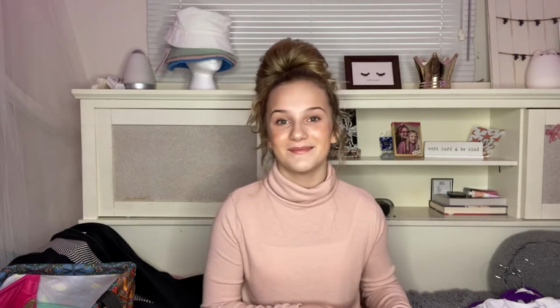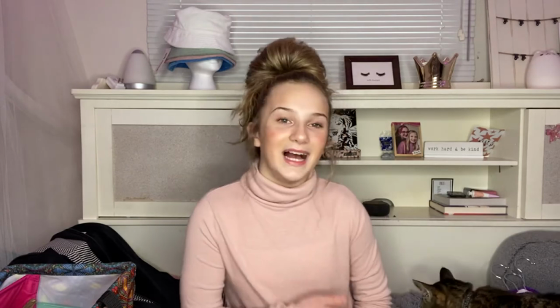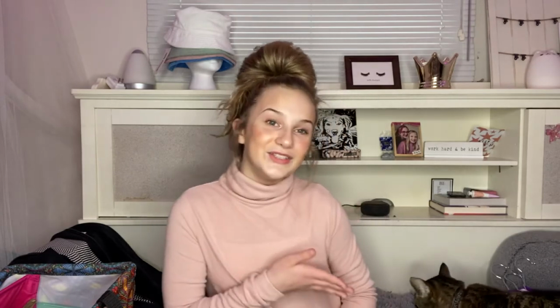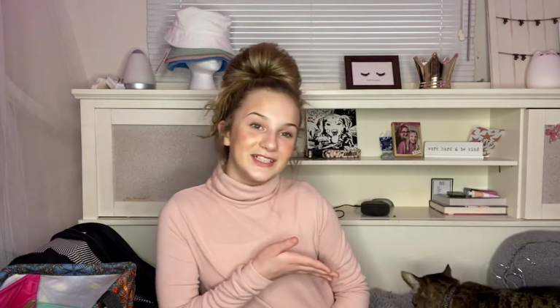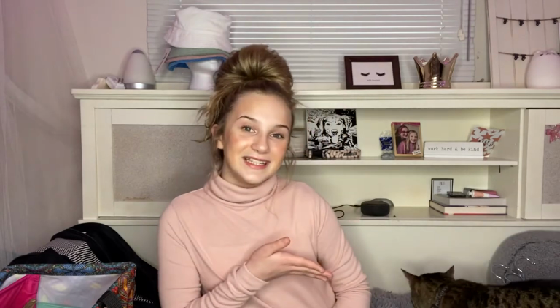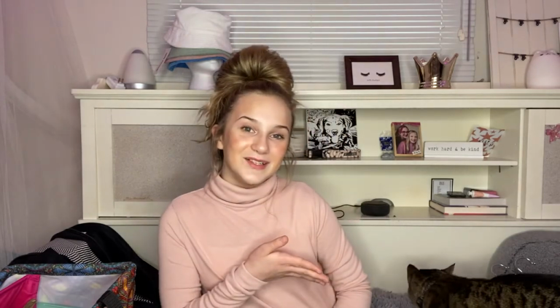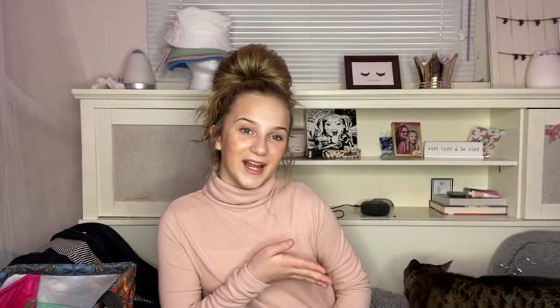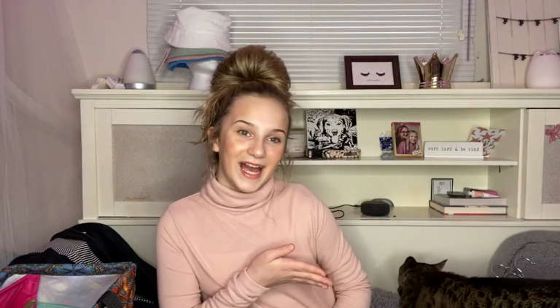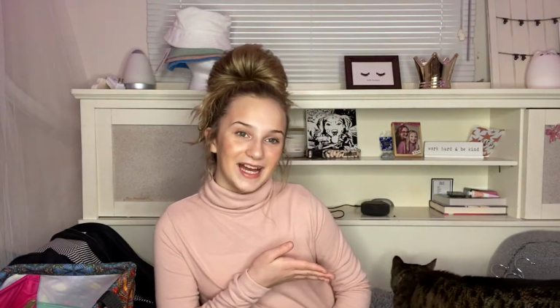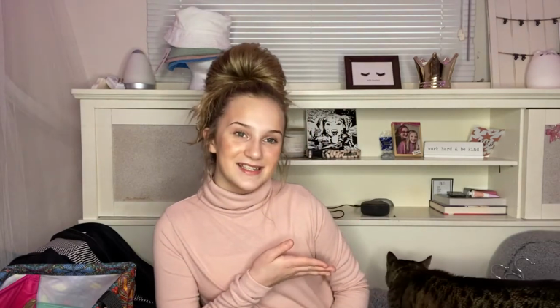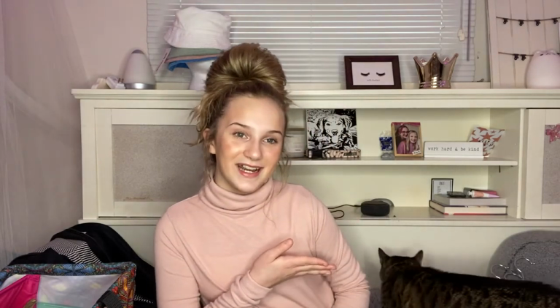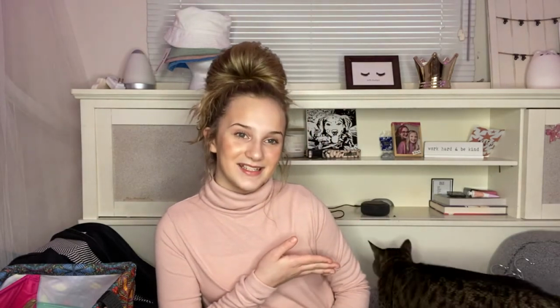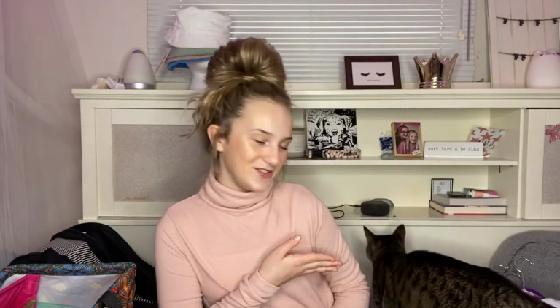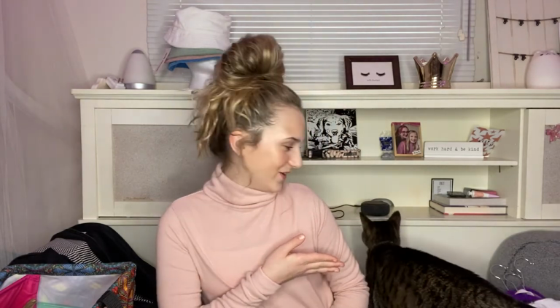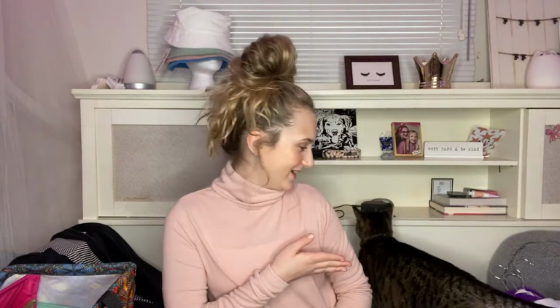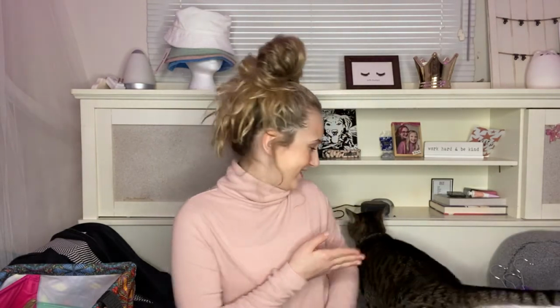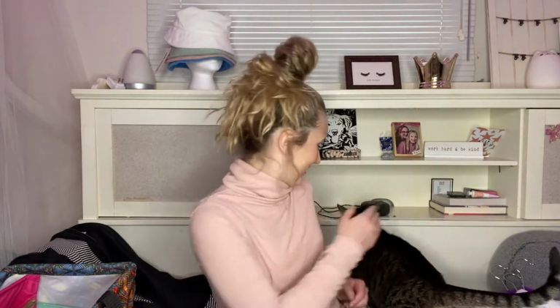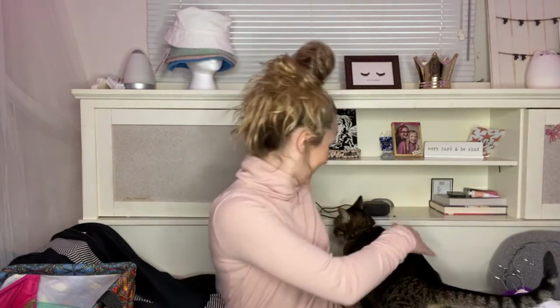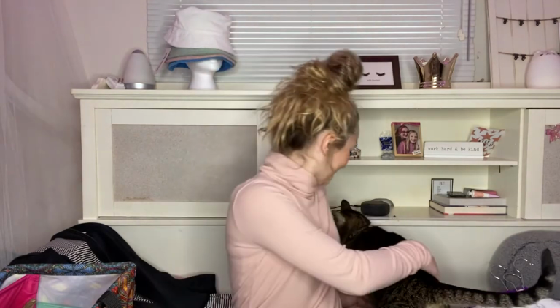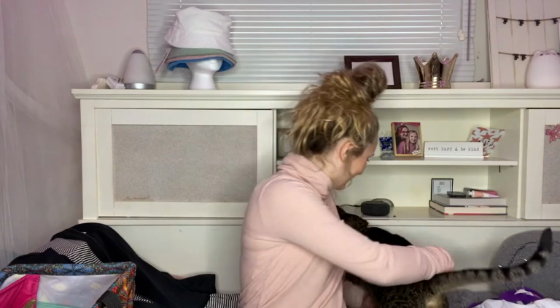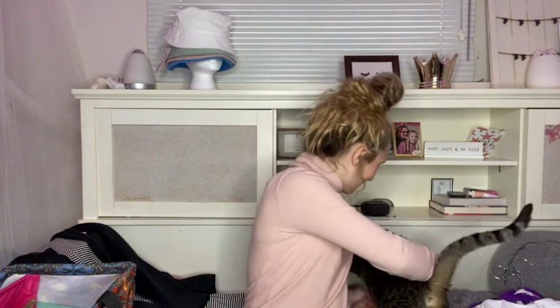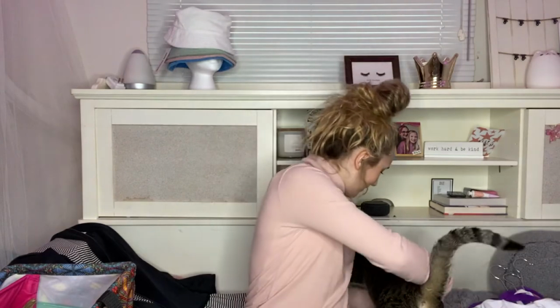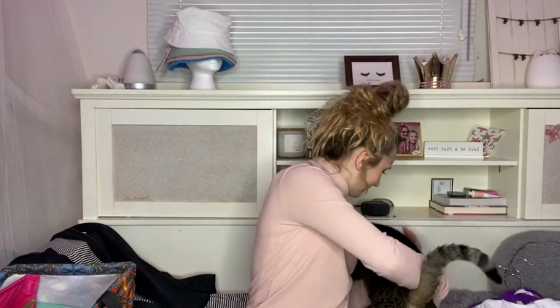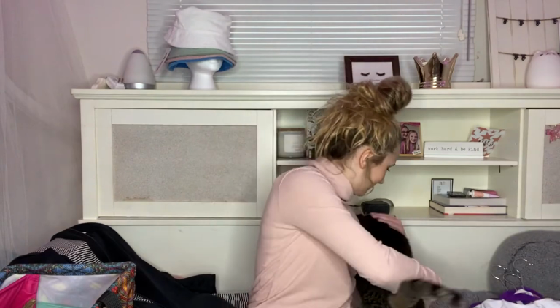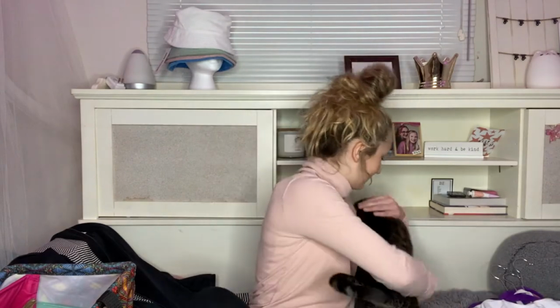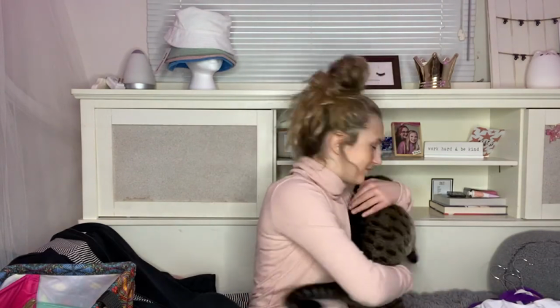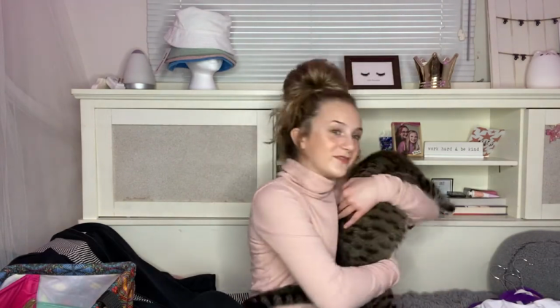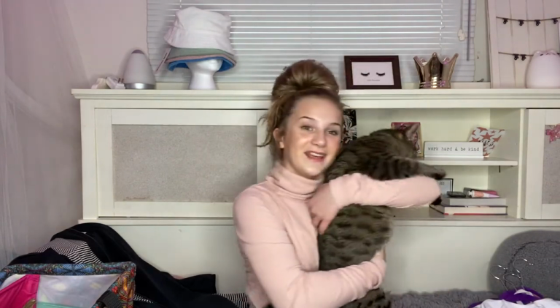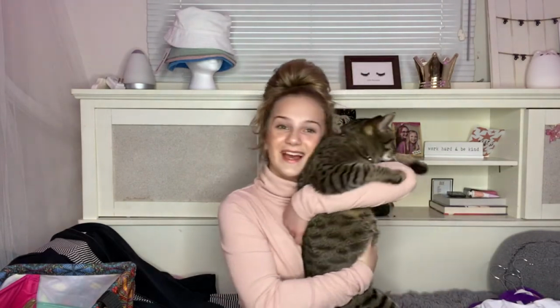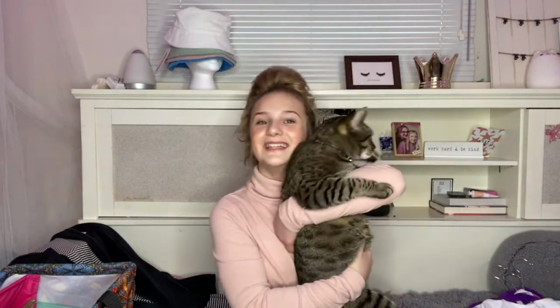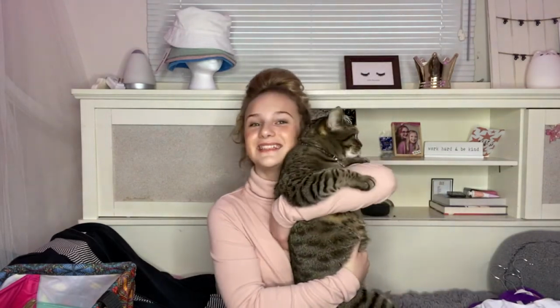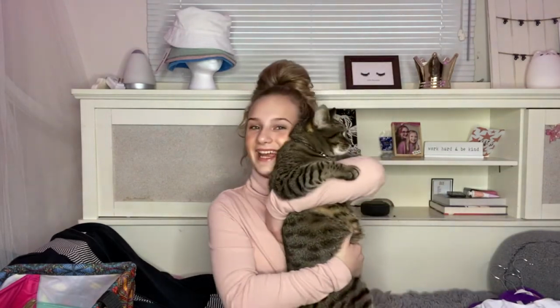As you can see, my cat has decided to join. Come here — say hi to Katie.